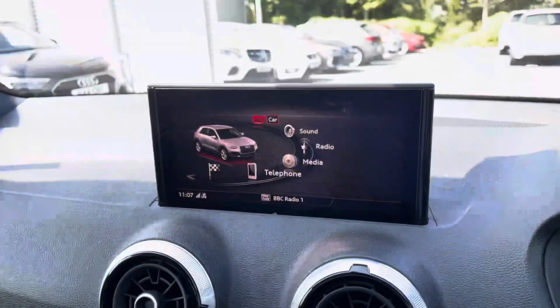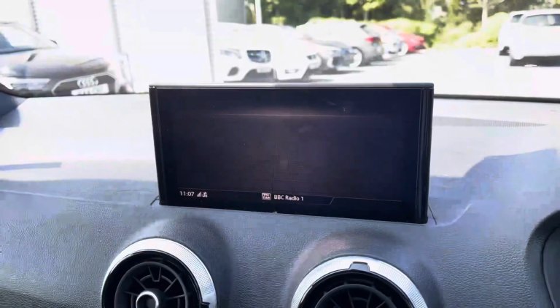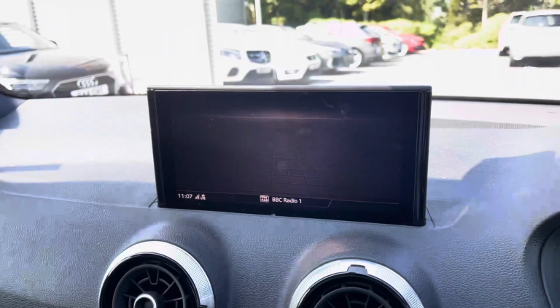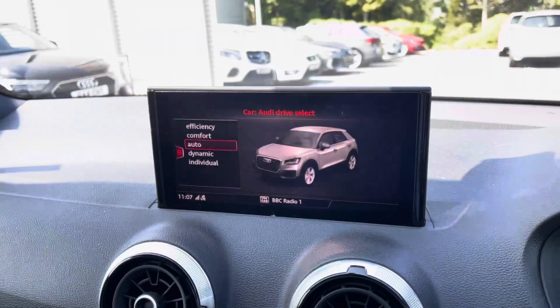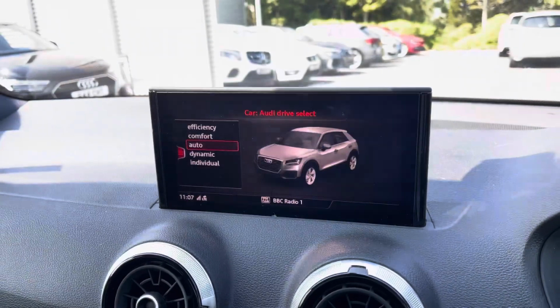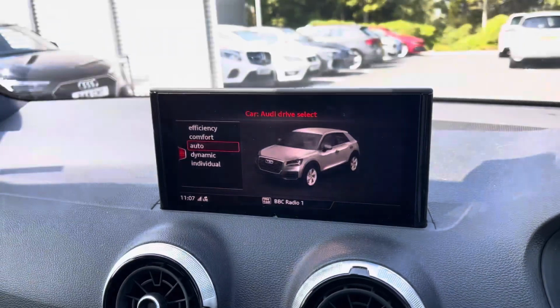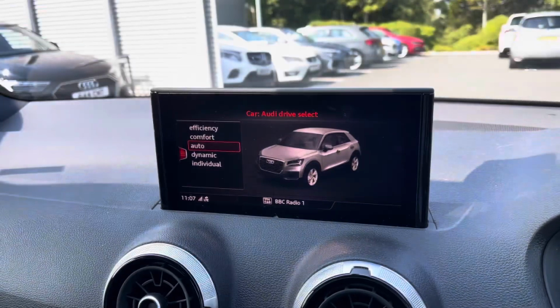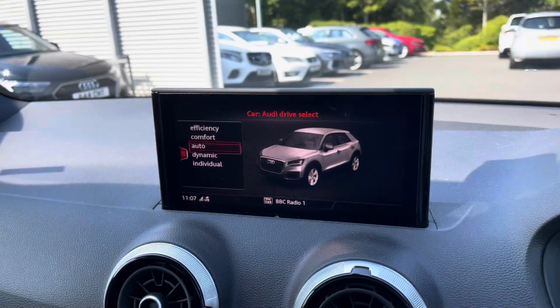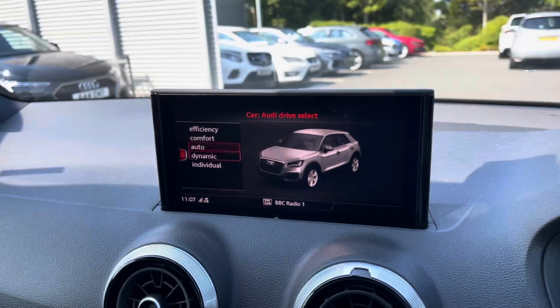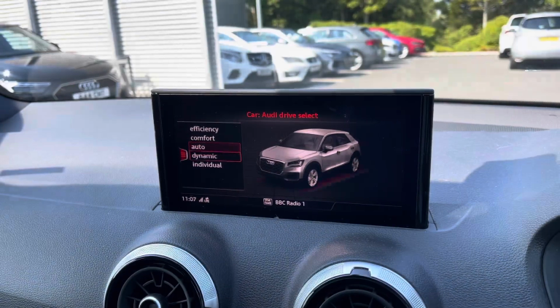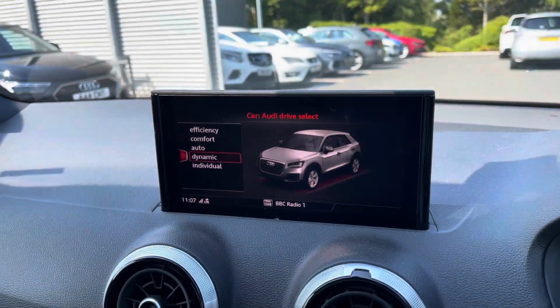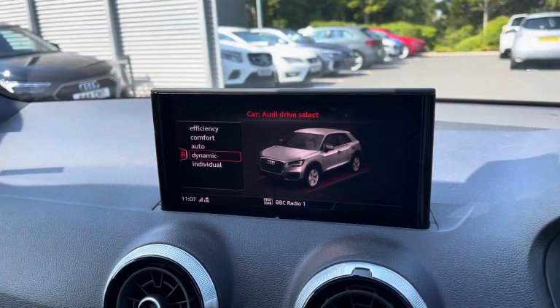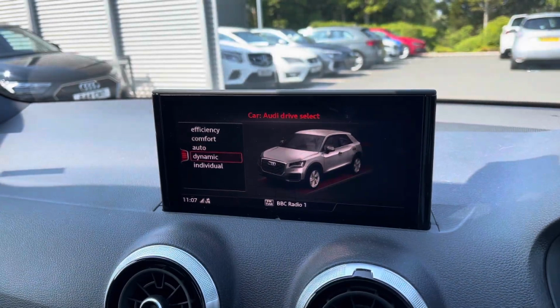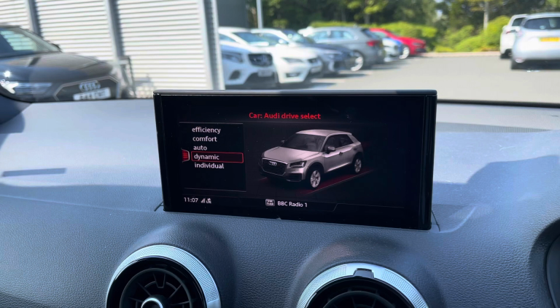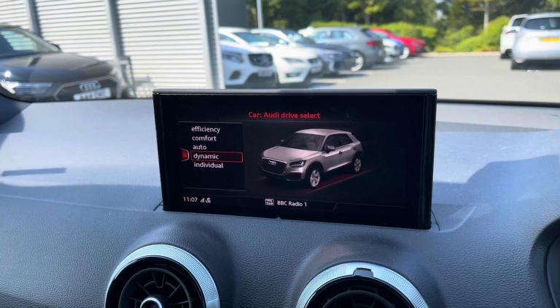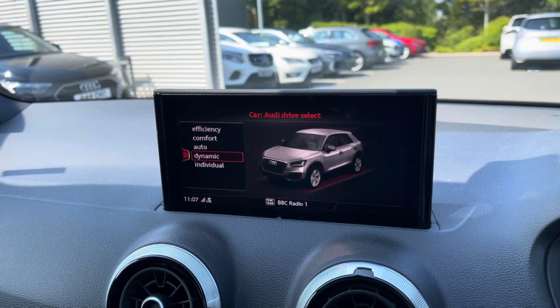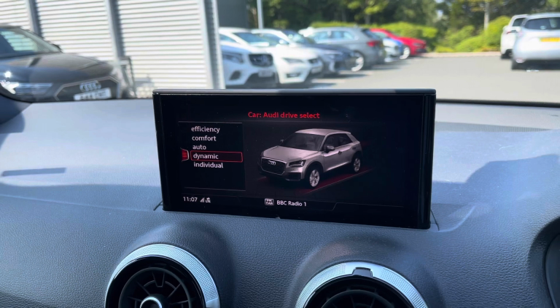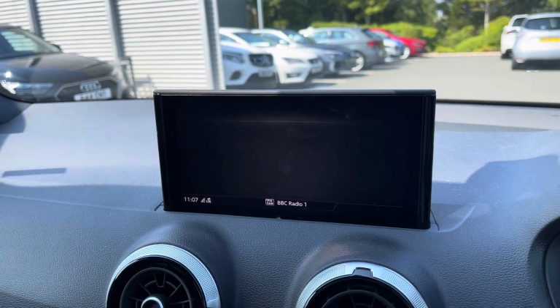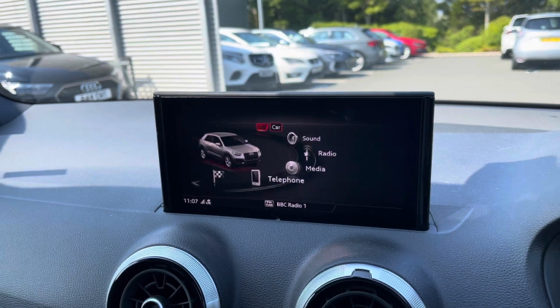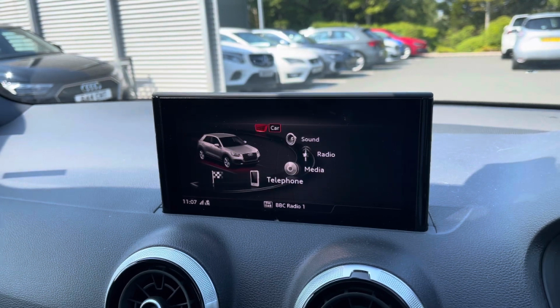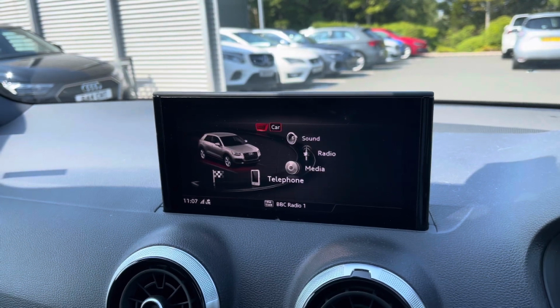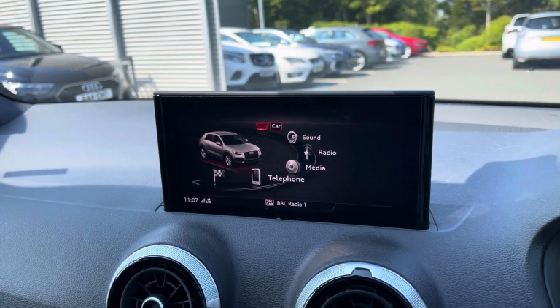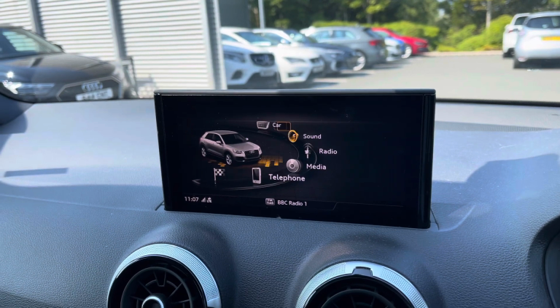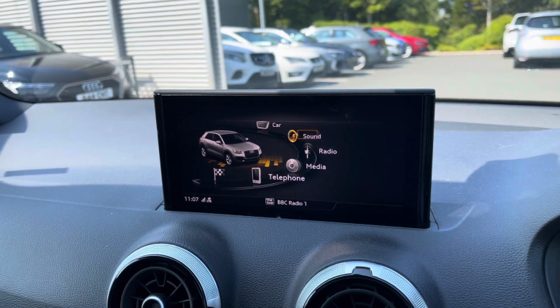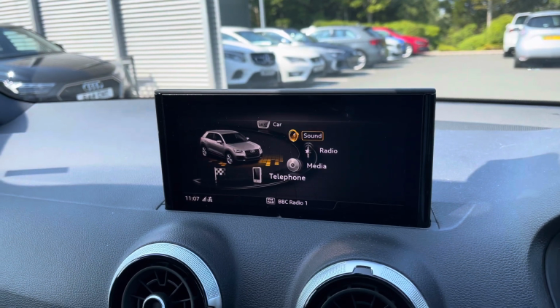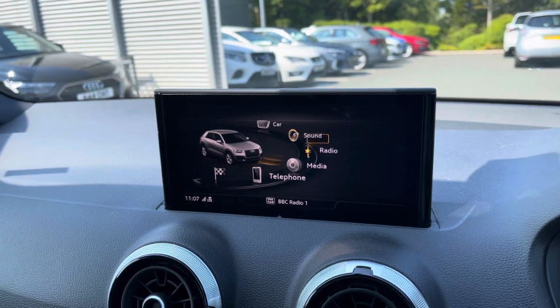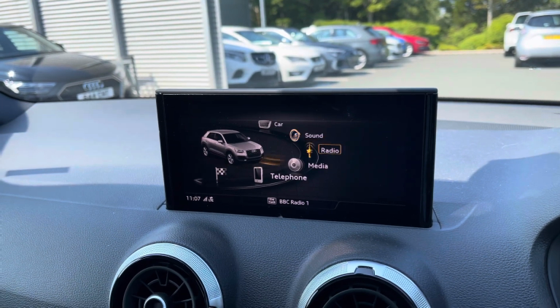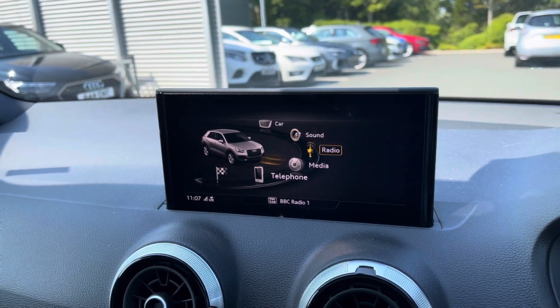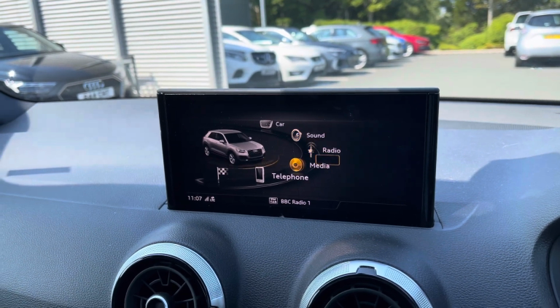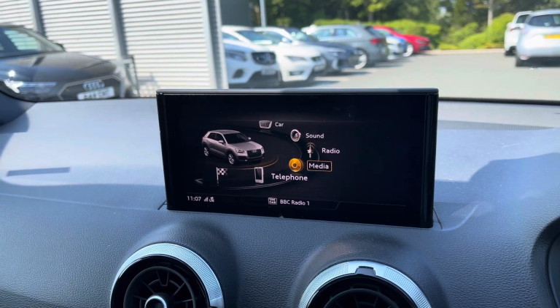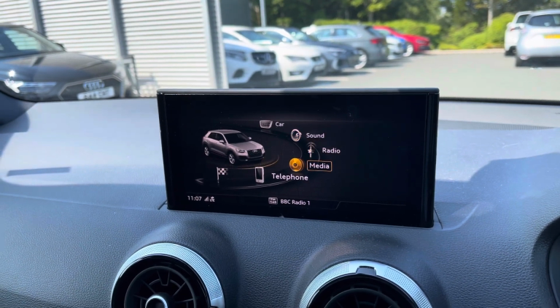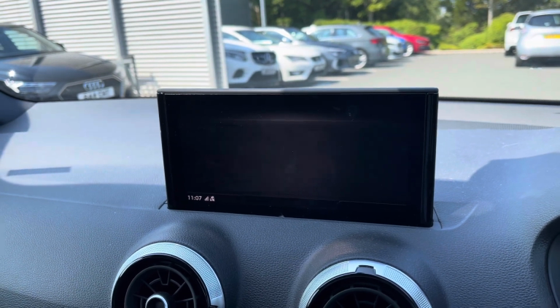Within Audi Drive Select, the driver can select from a range of driving modes to suit the journey ahead, such as Dynamic for a more sporty drive.